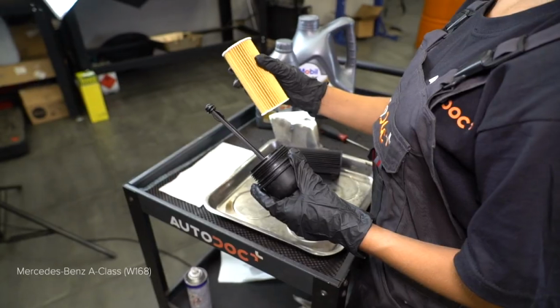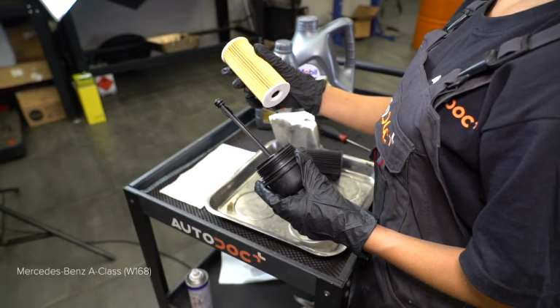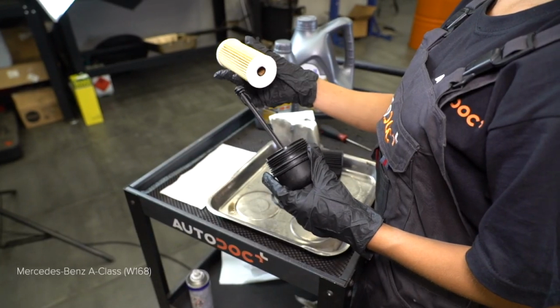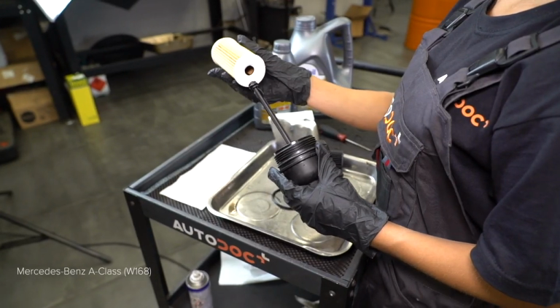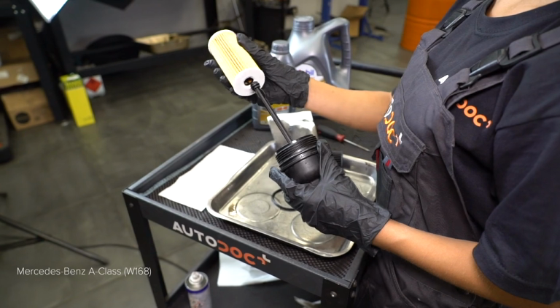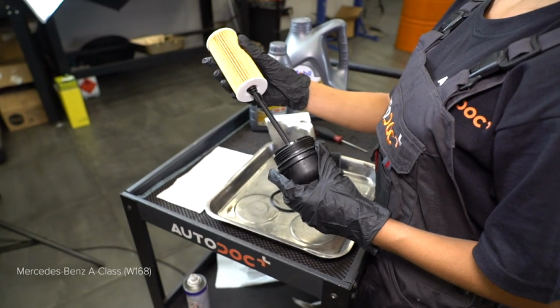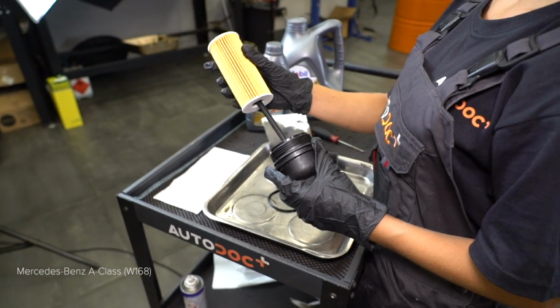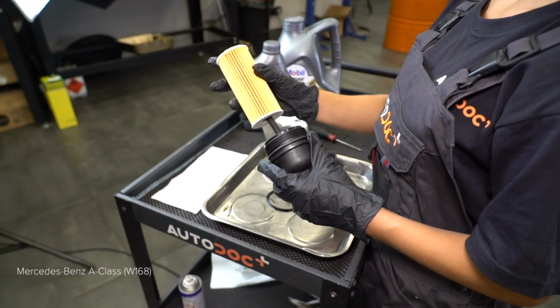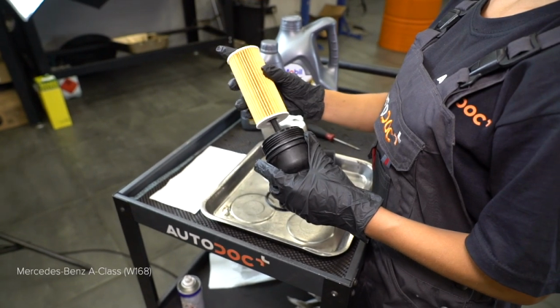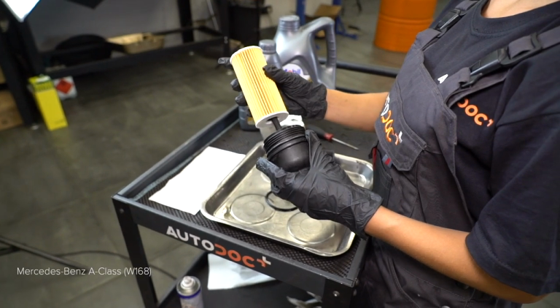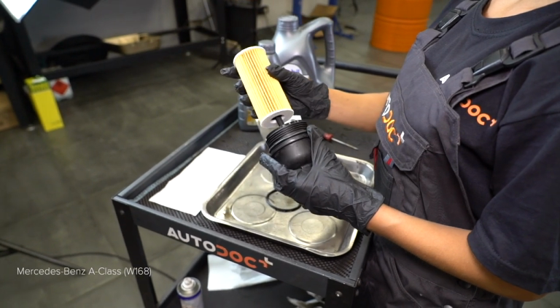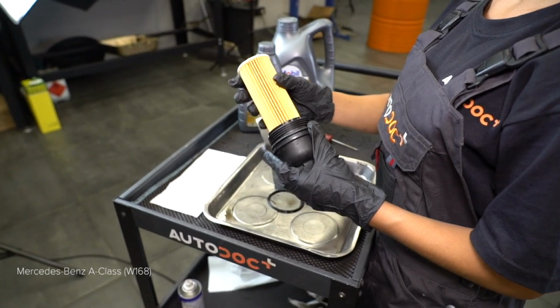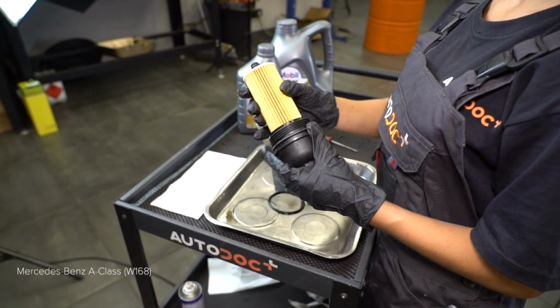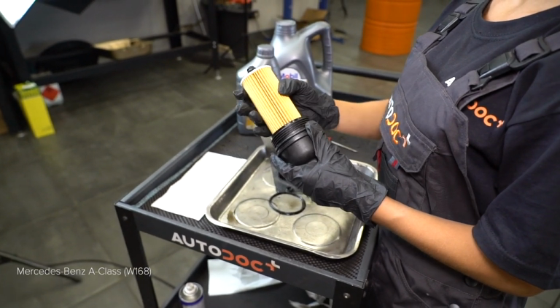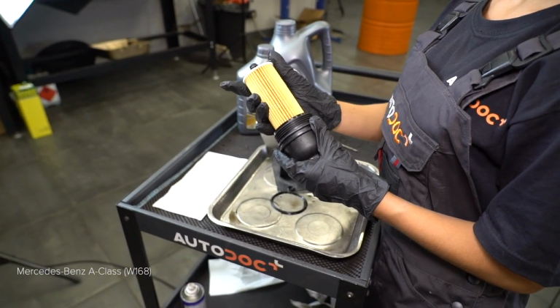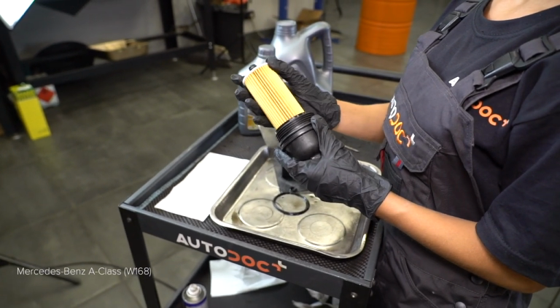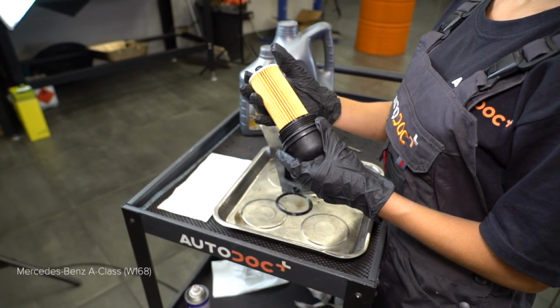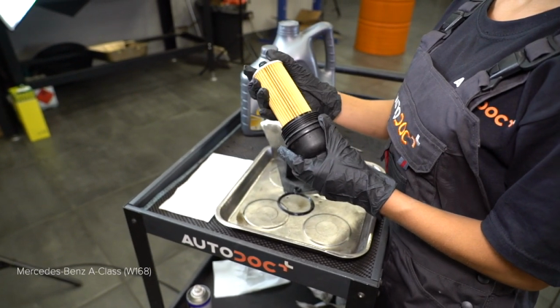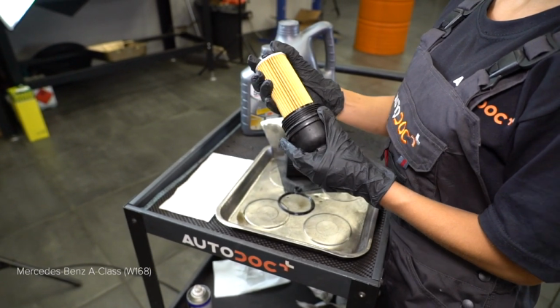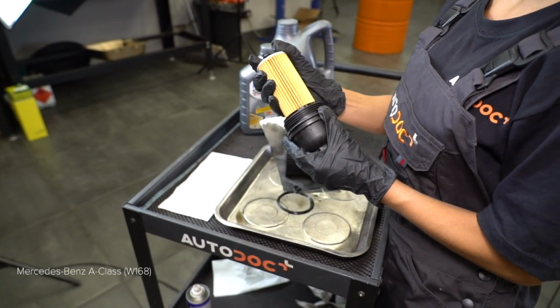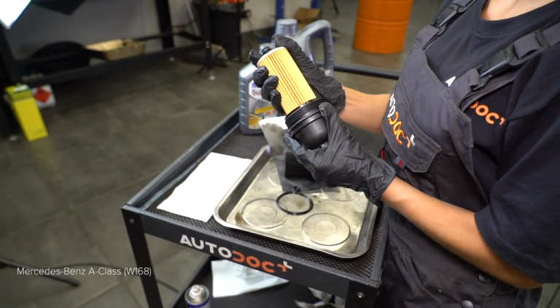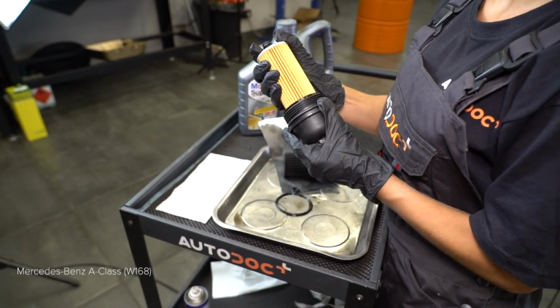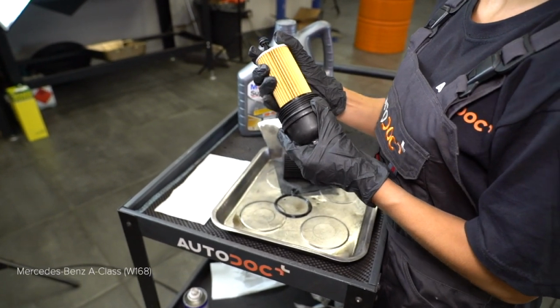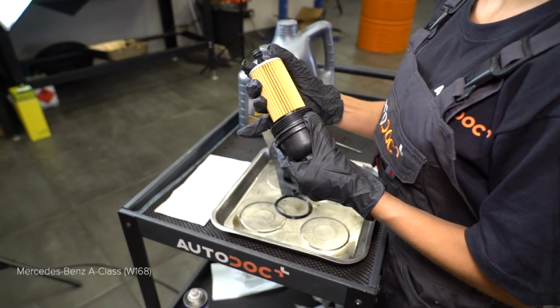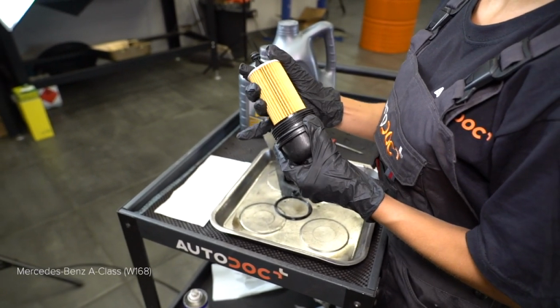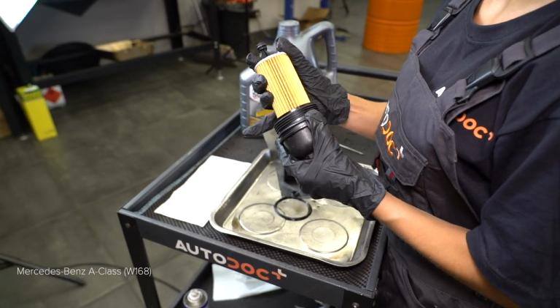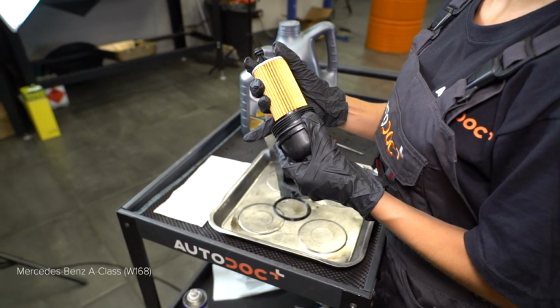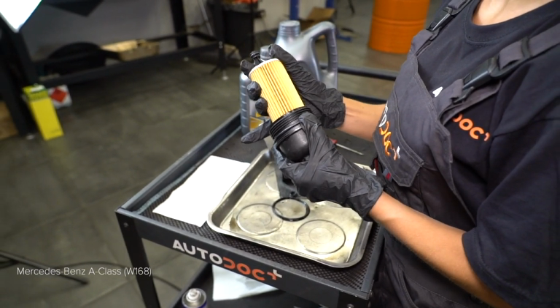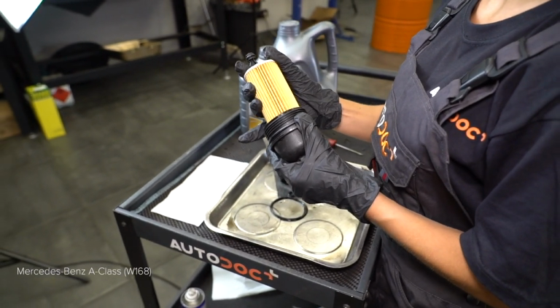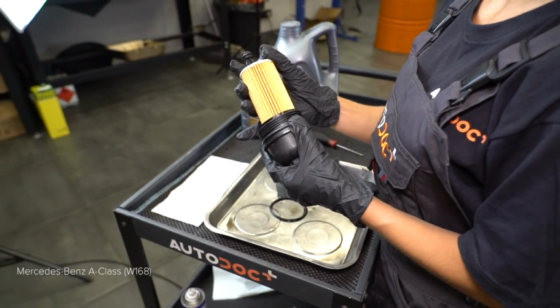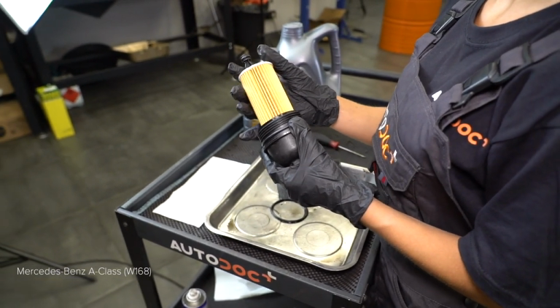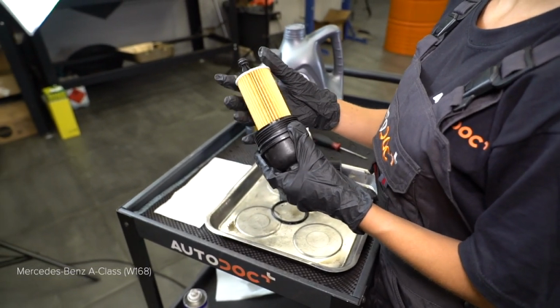Remove the components and fix the locks.